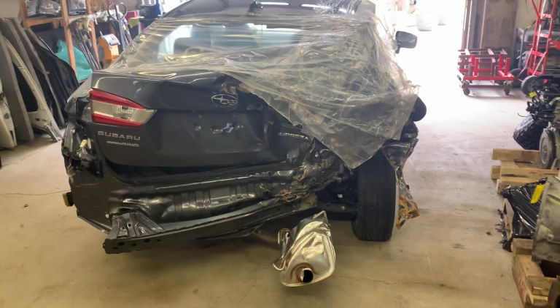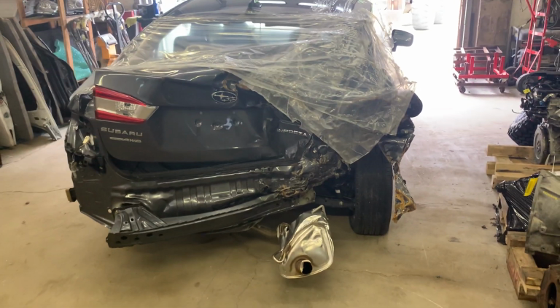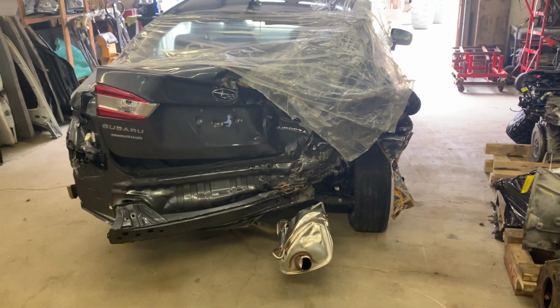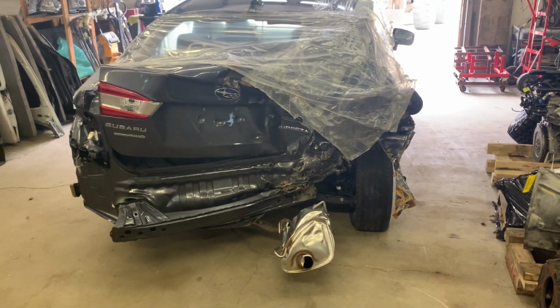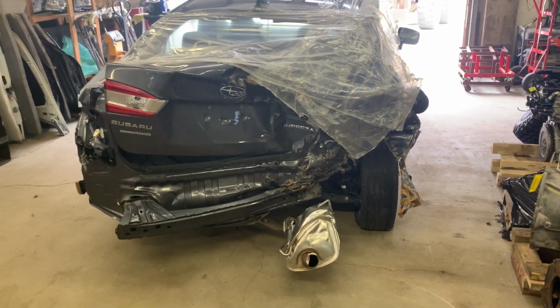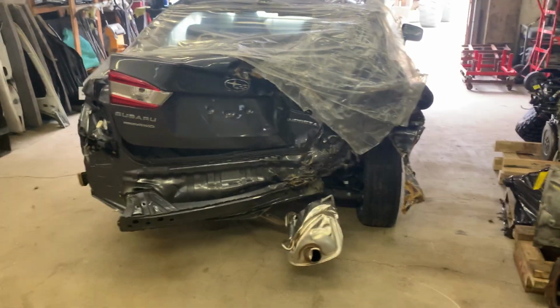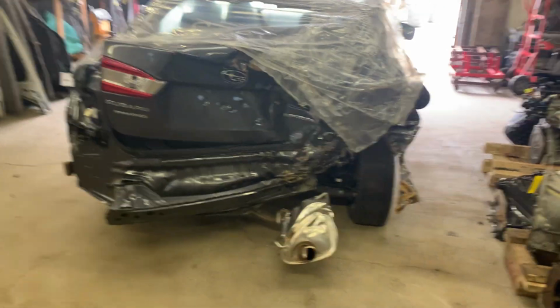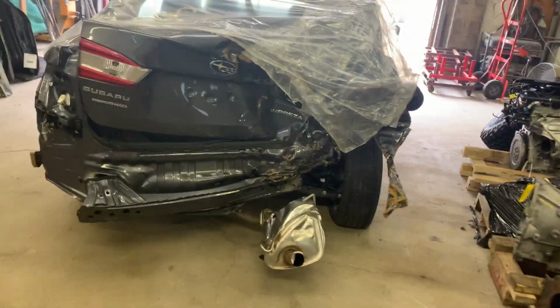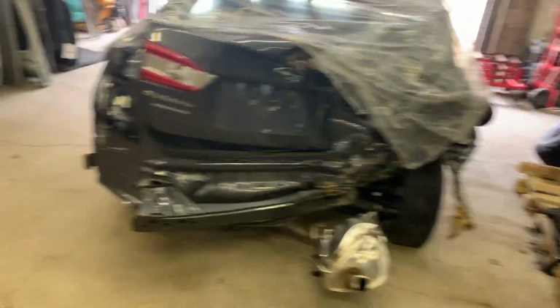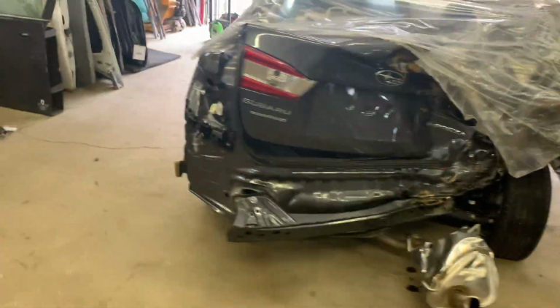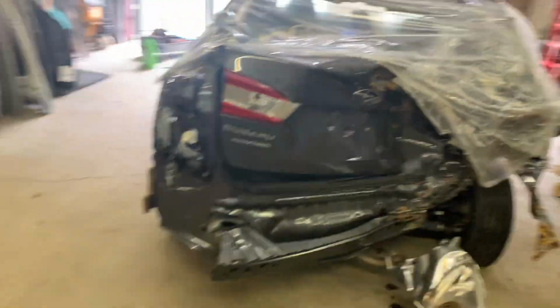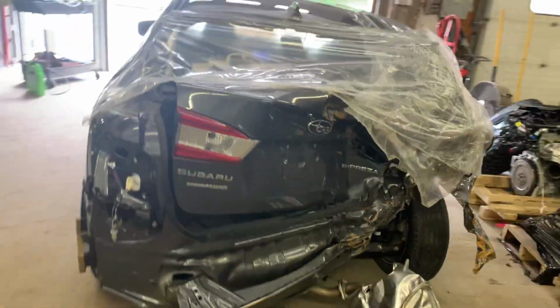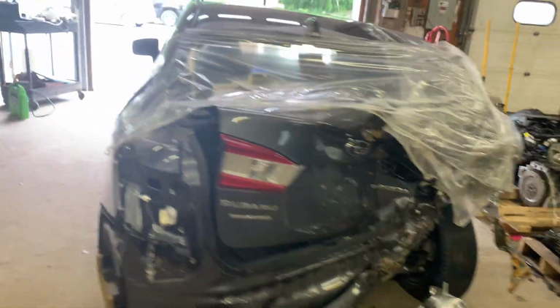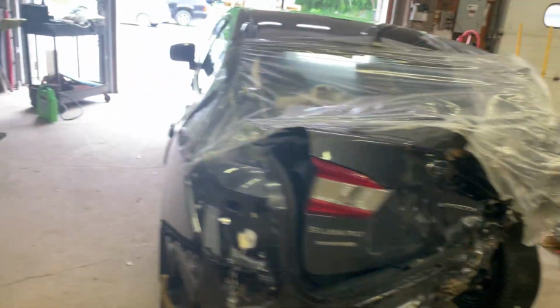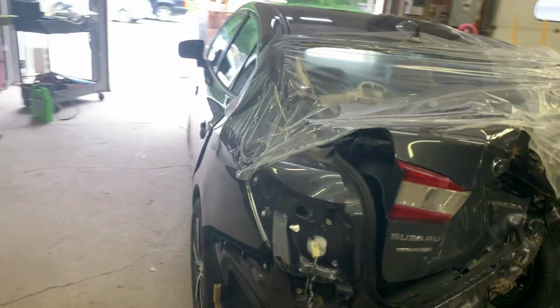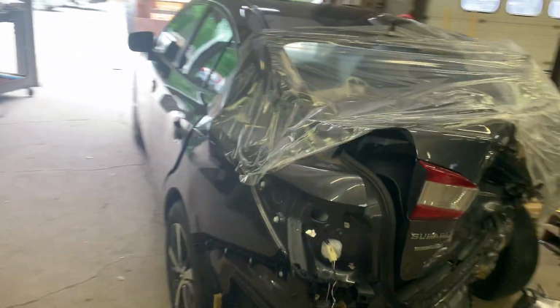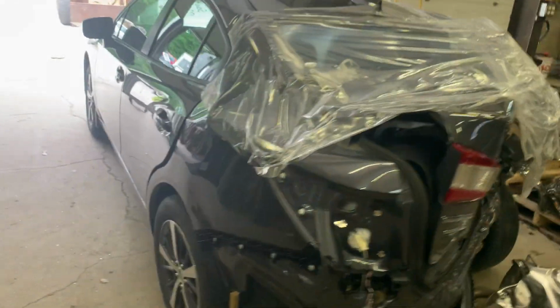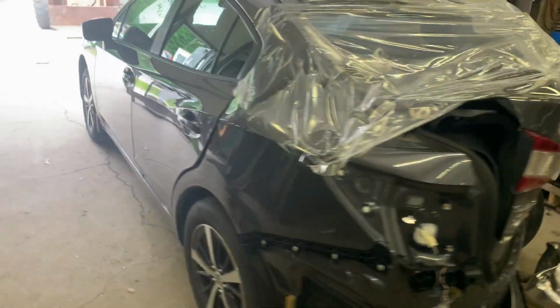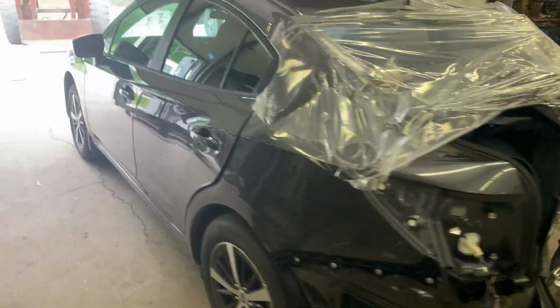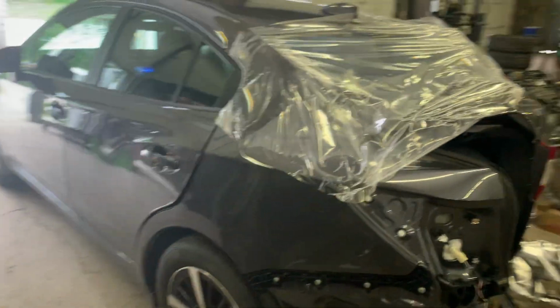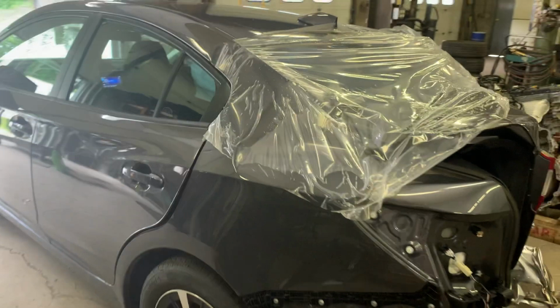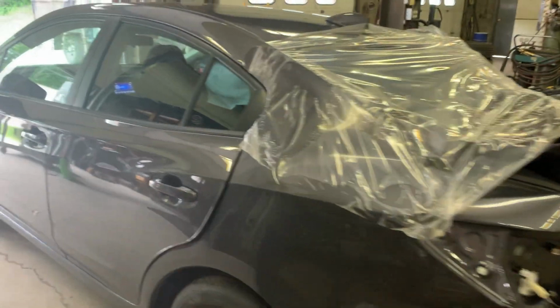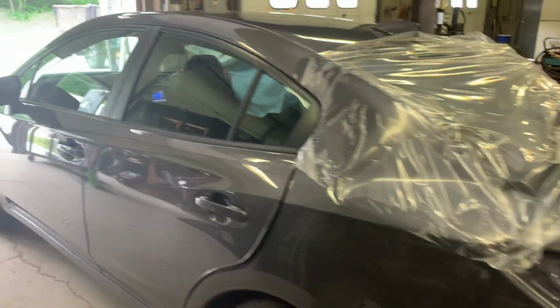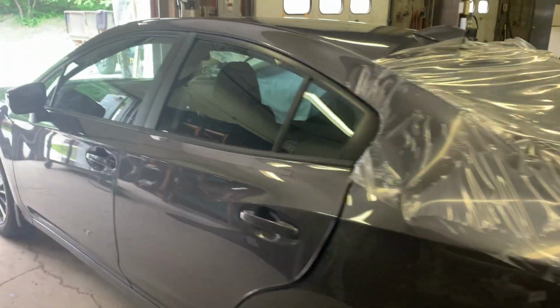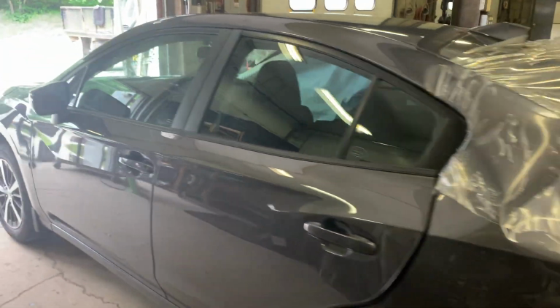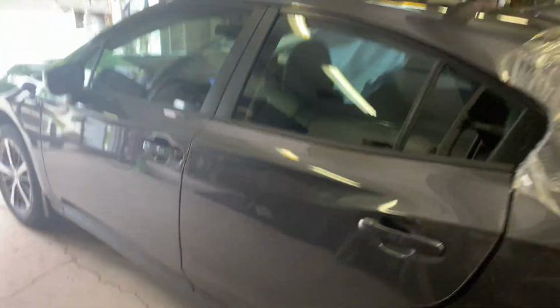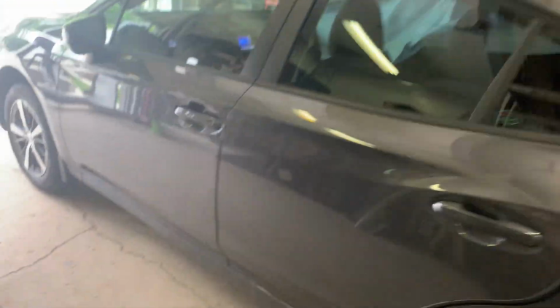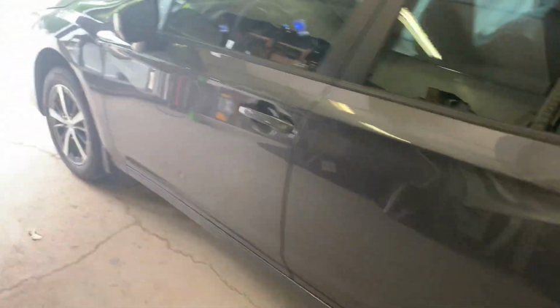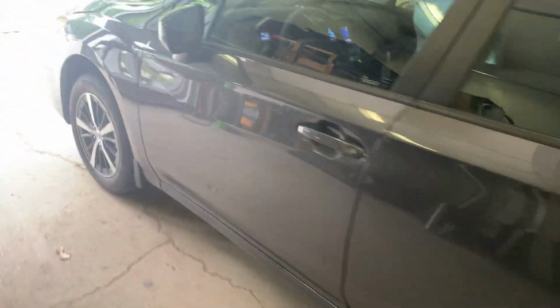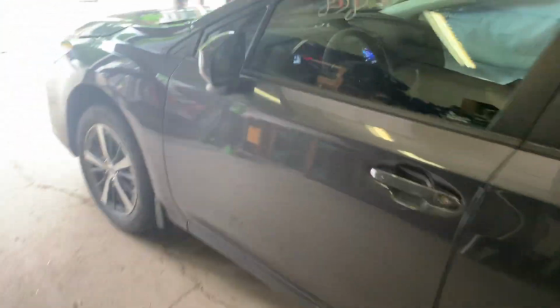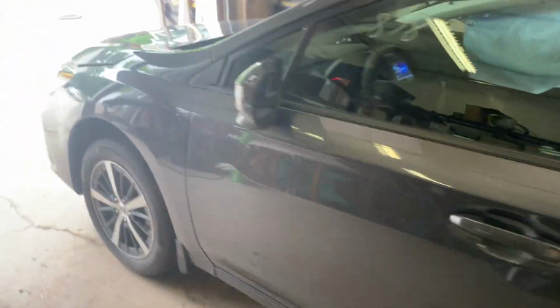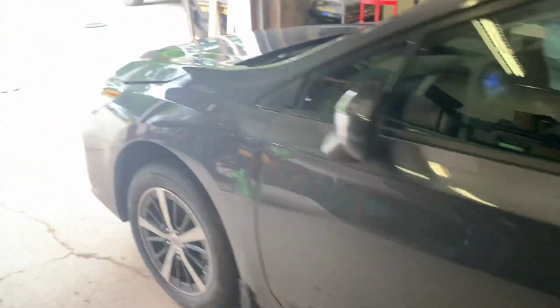You can see there's damage in the back. The left side doors are in real nice shape.